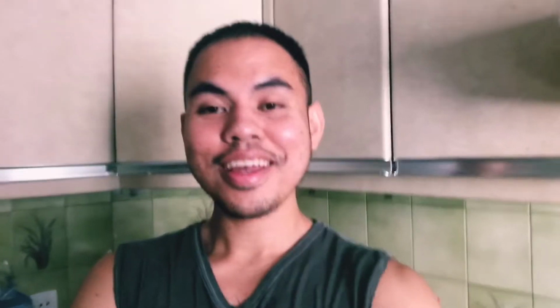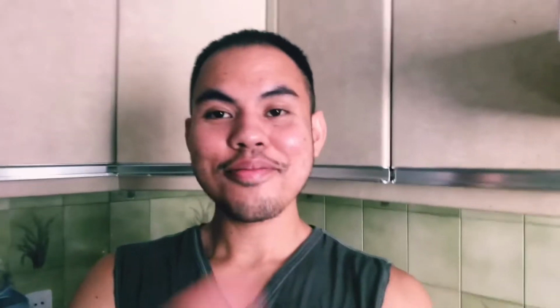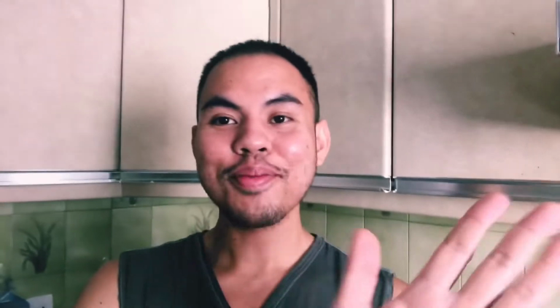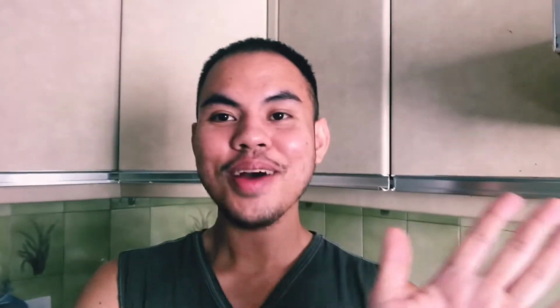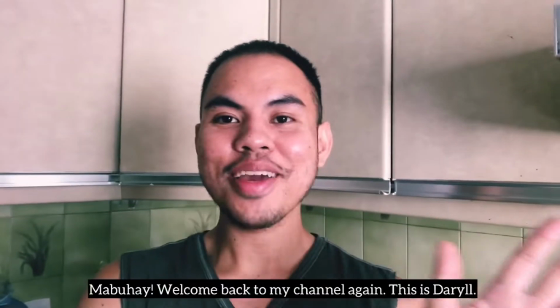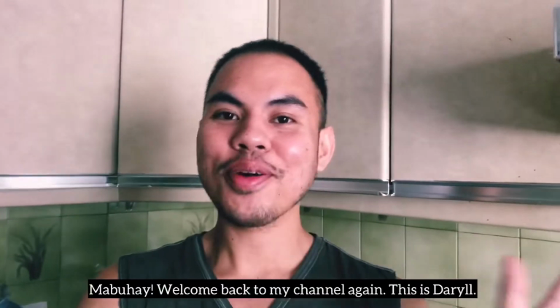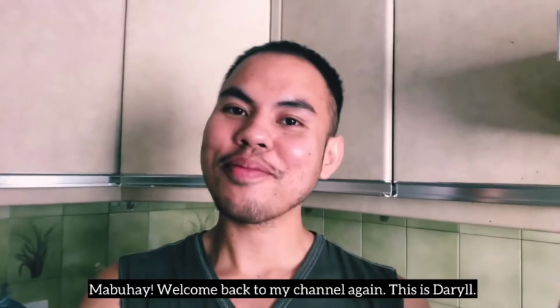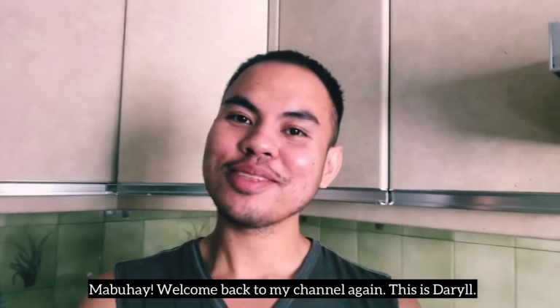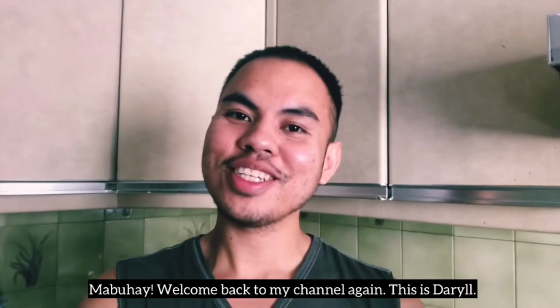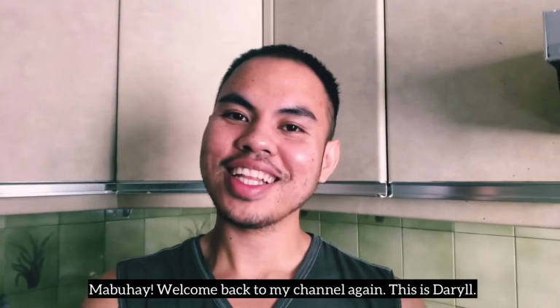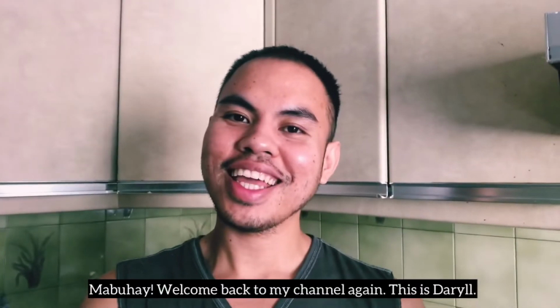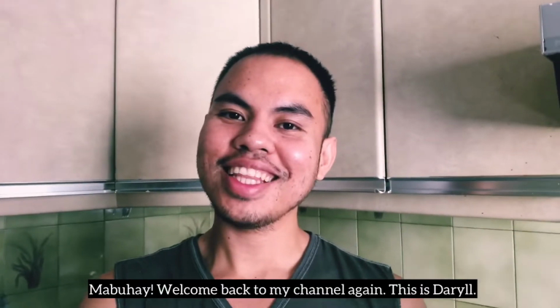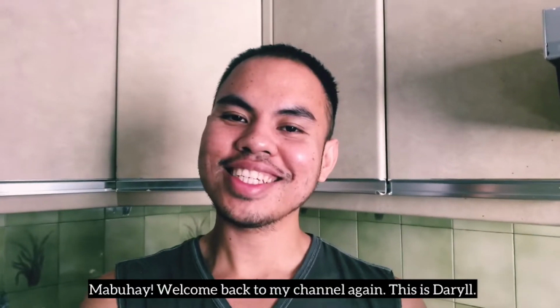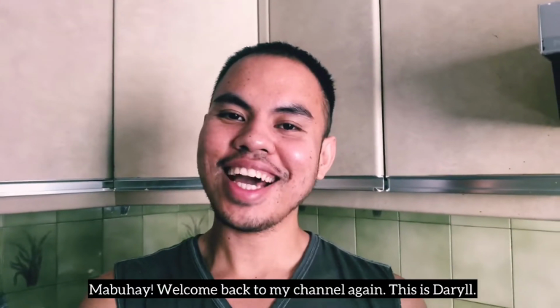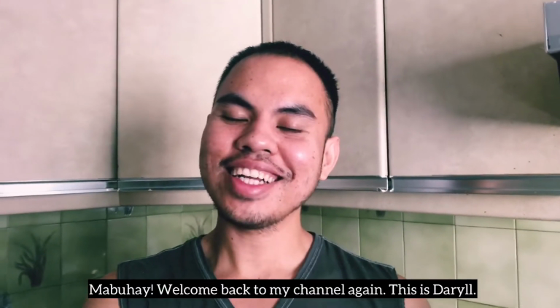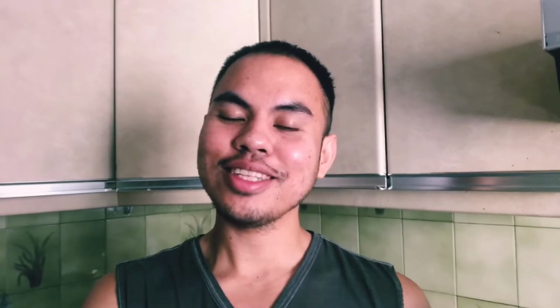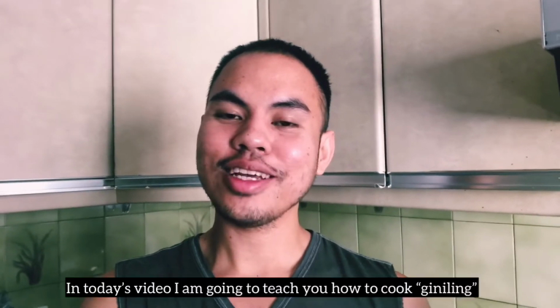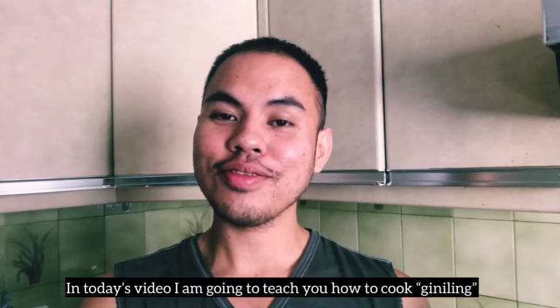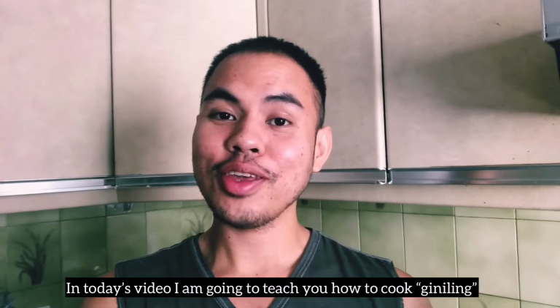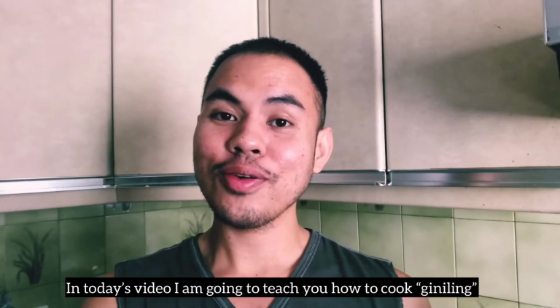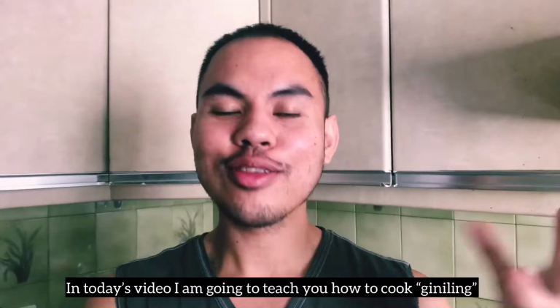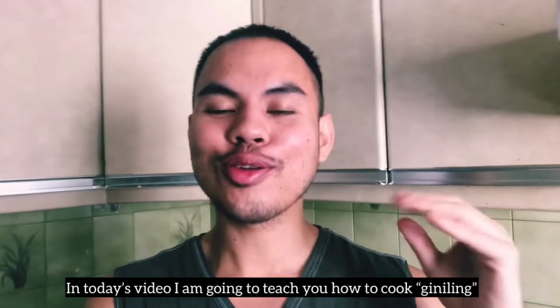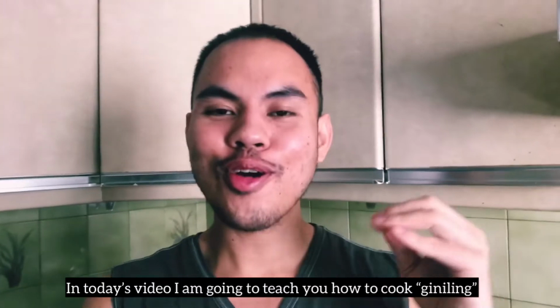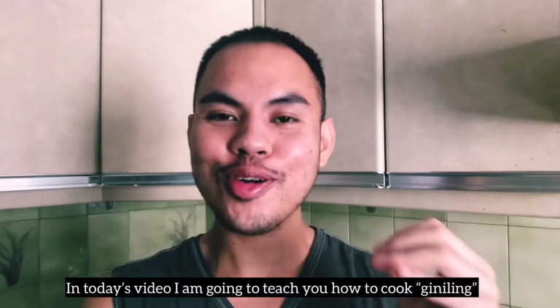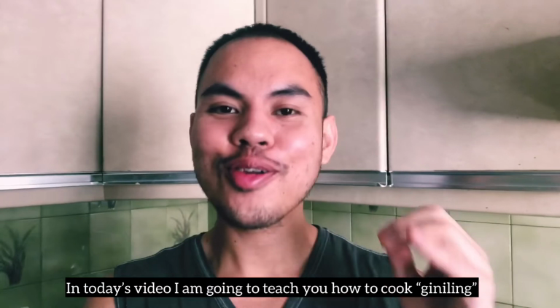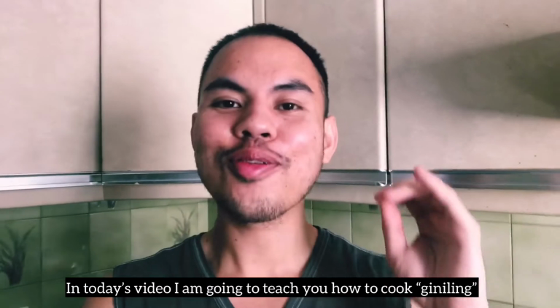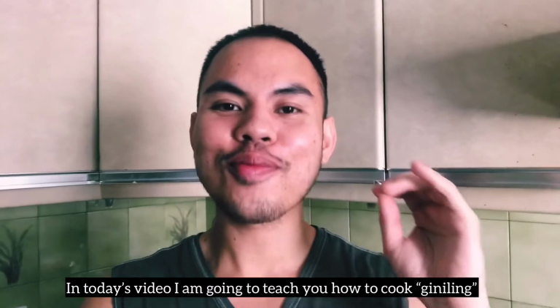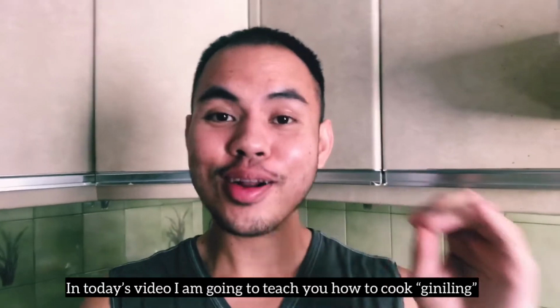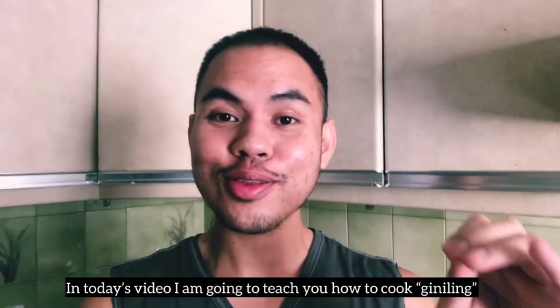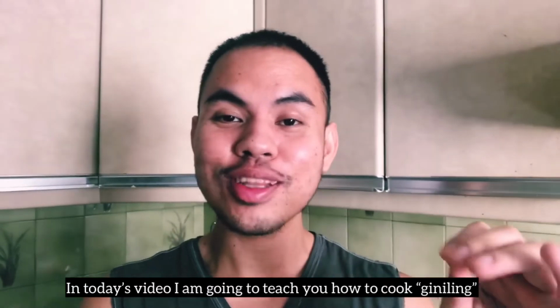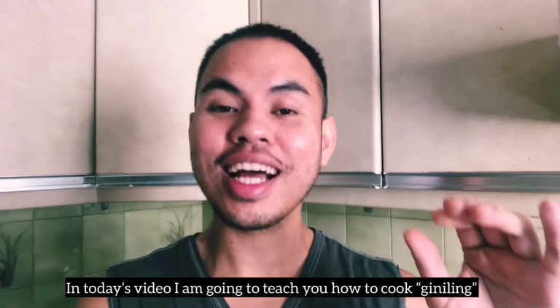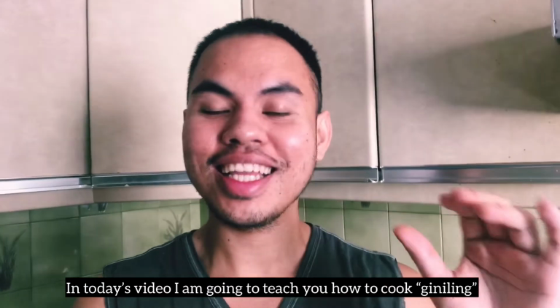Hello! Welcome back to my channel again. This is Daryl. In today's video, I will help you to eat the food.